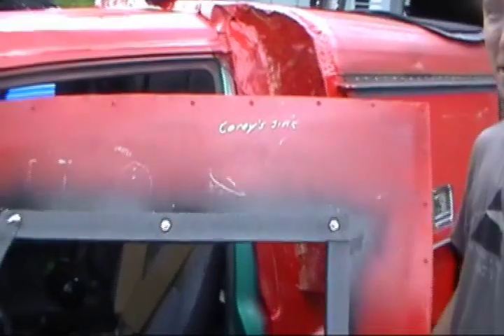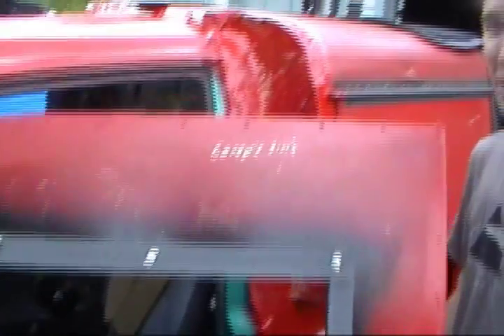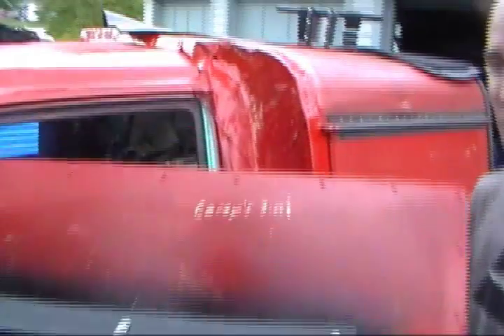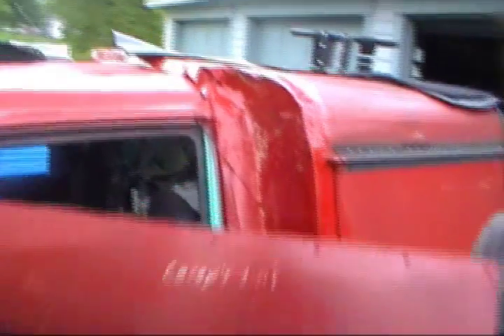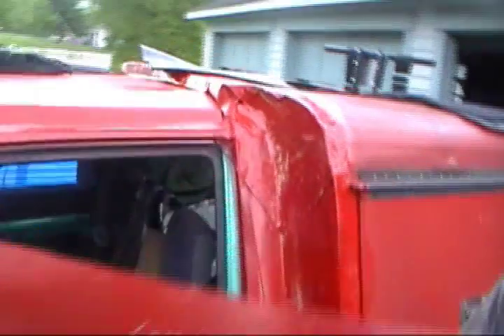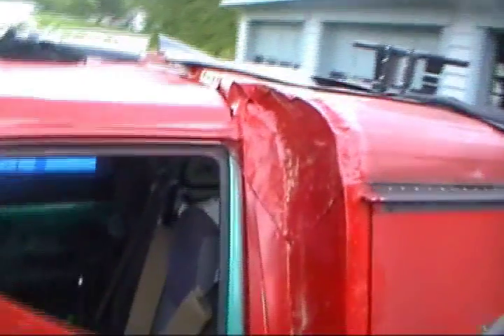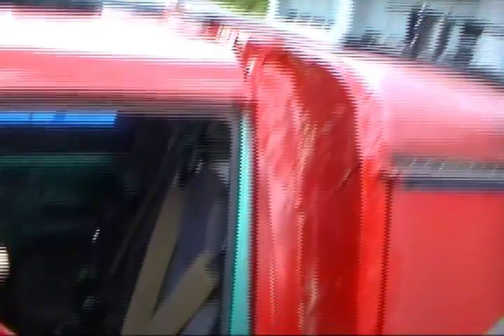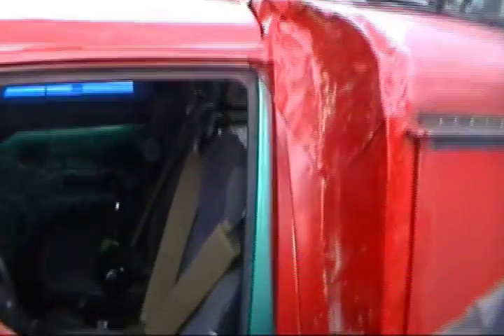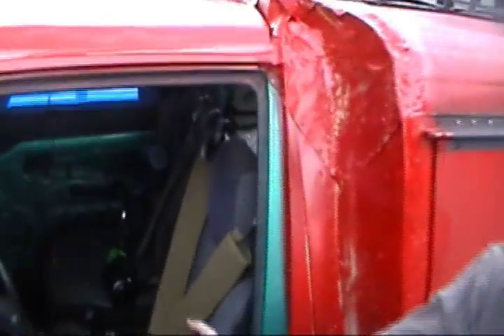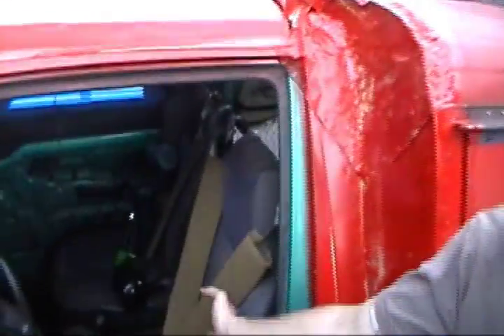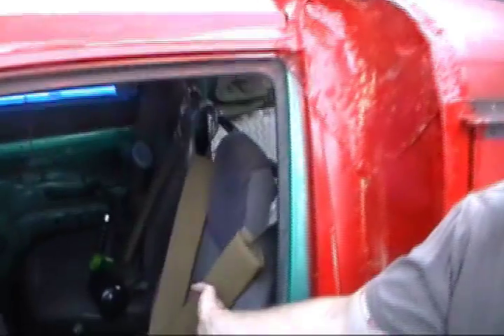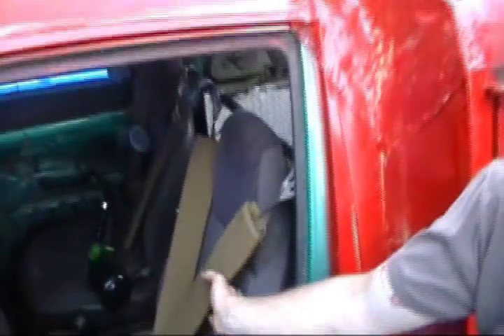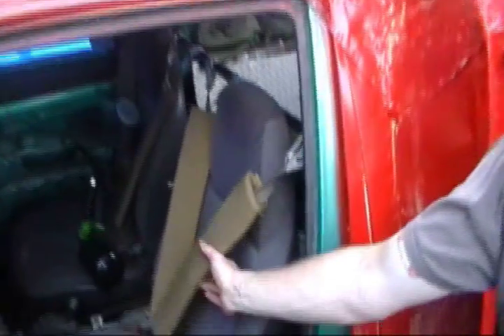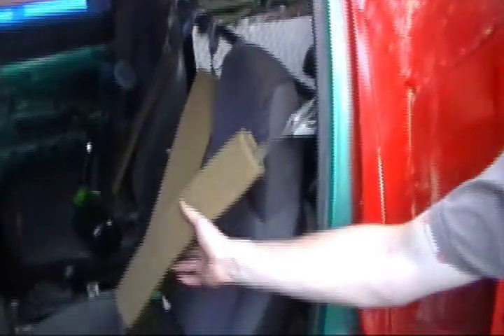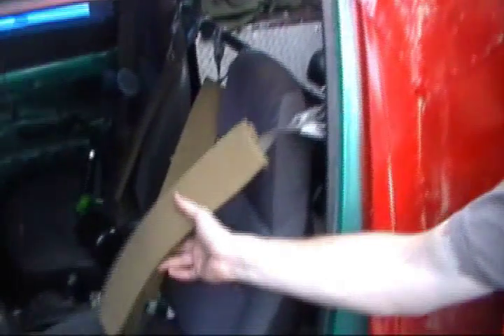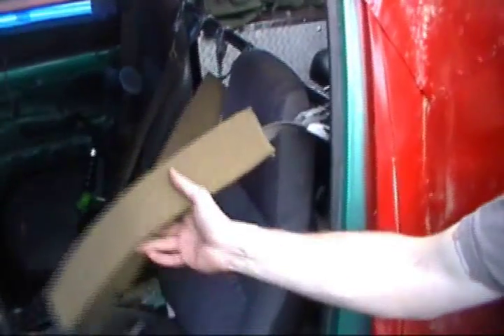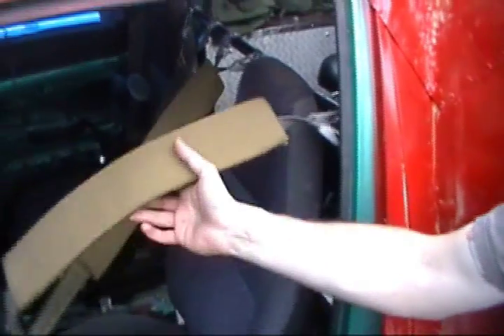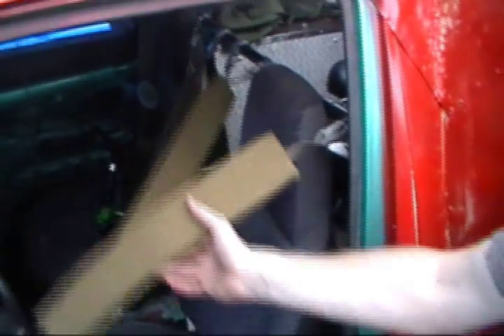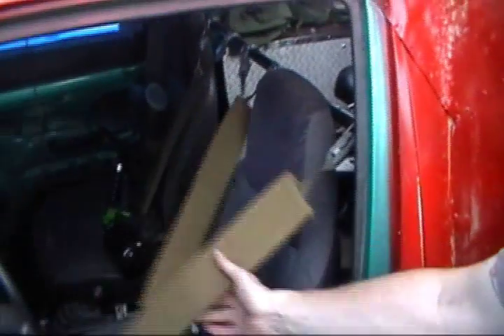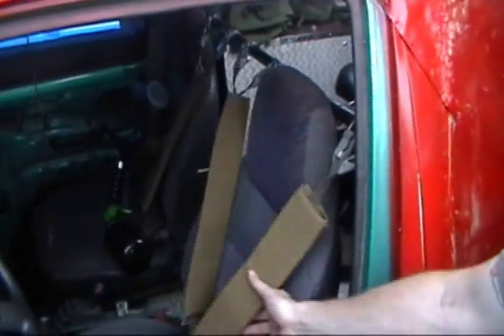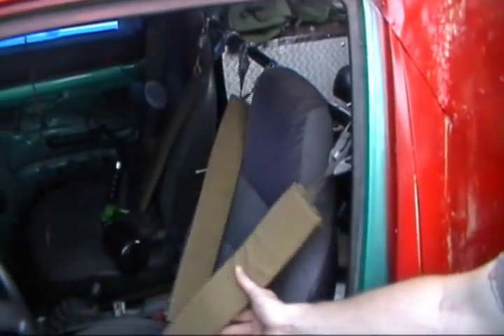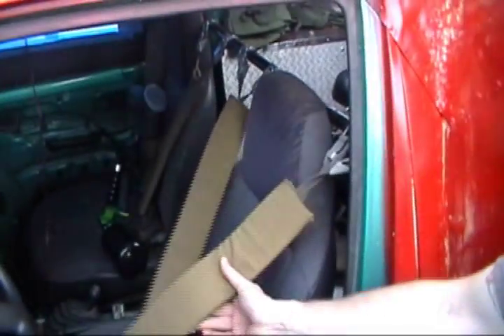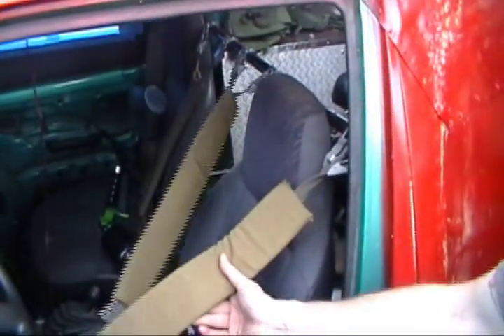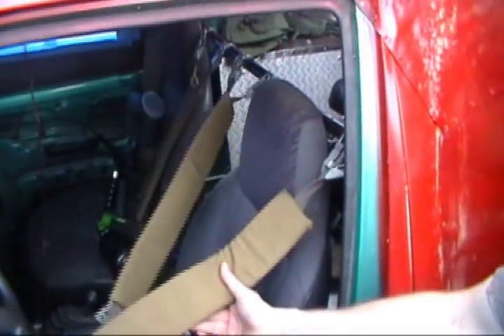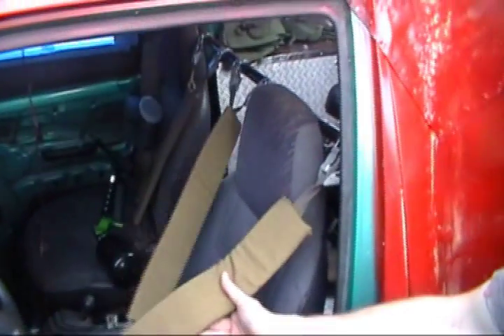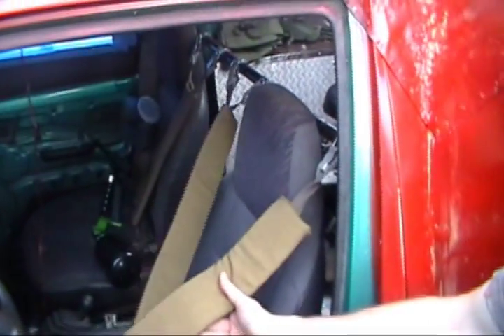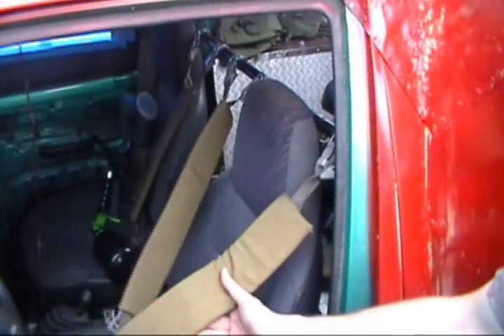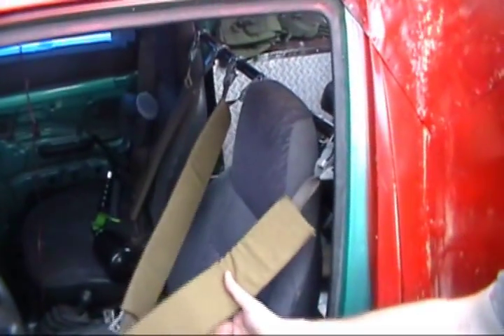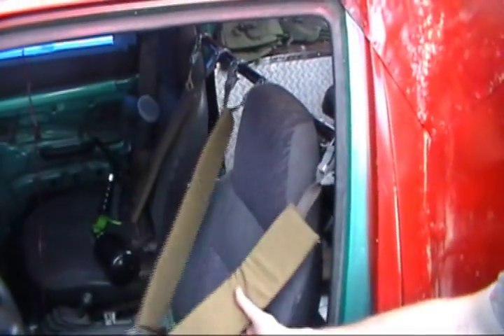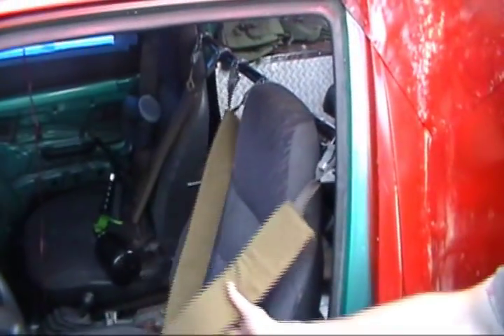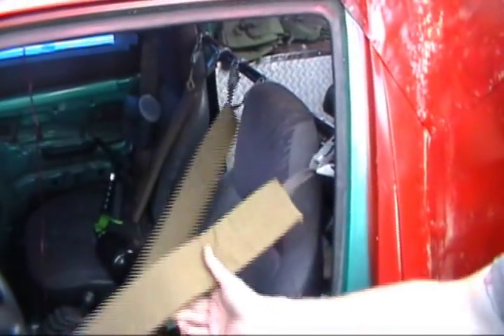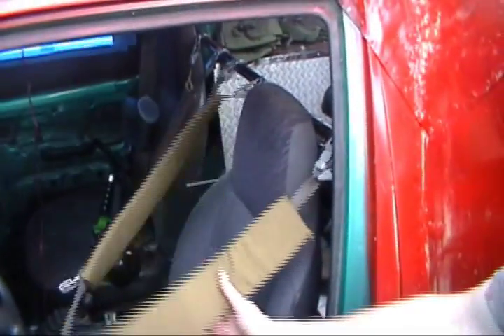Just in case we roll over at three miles an hour, I'm a completely functional three-point harness.